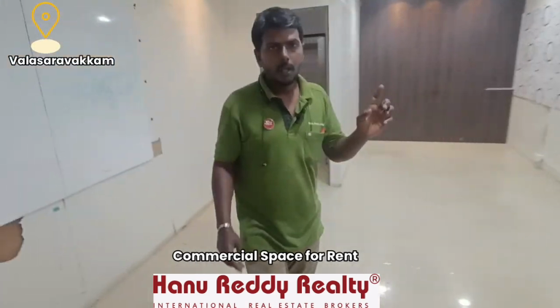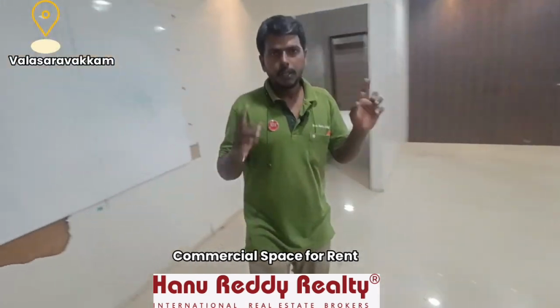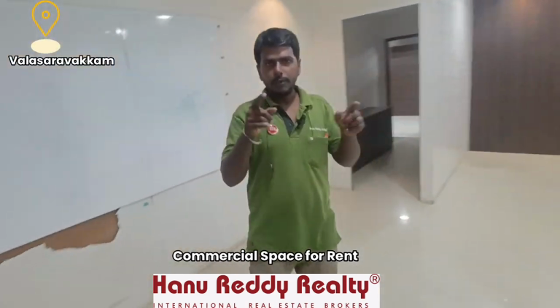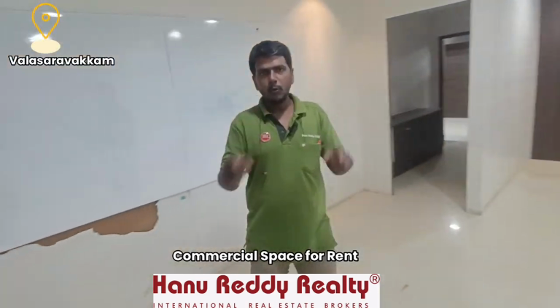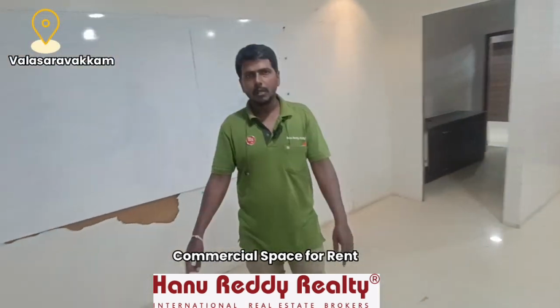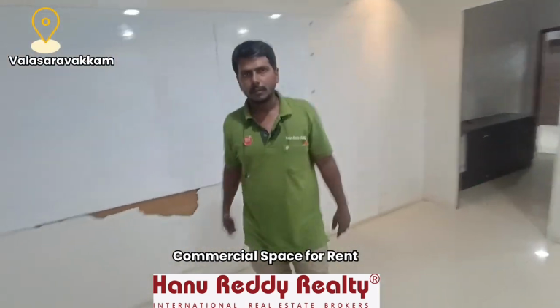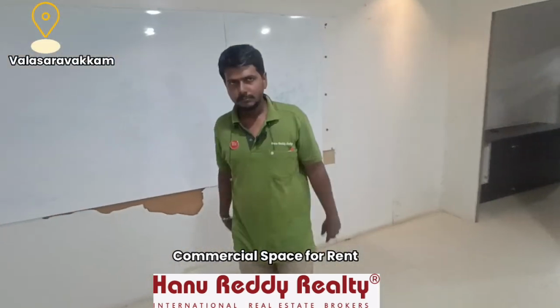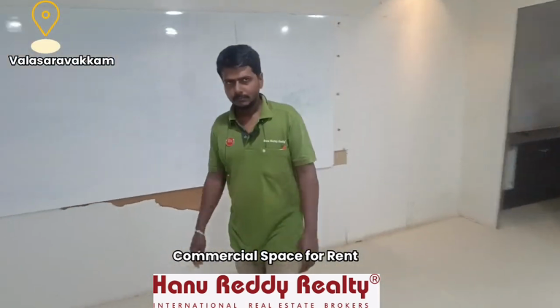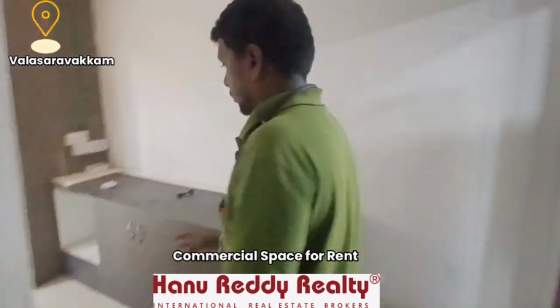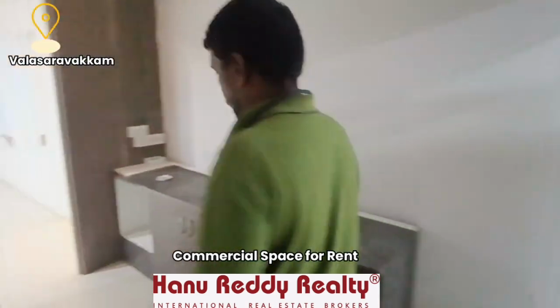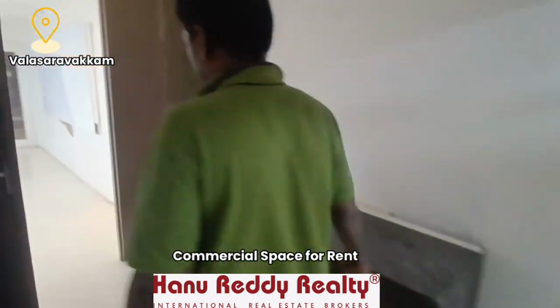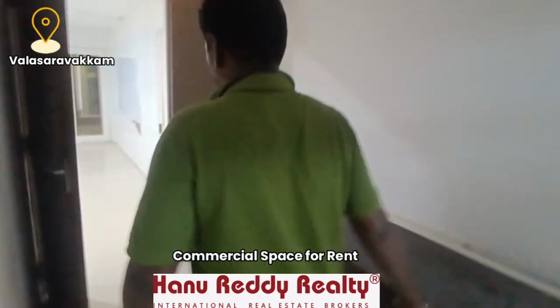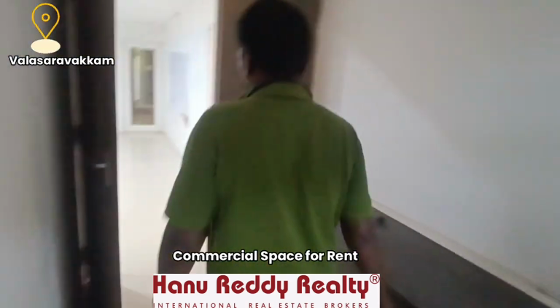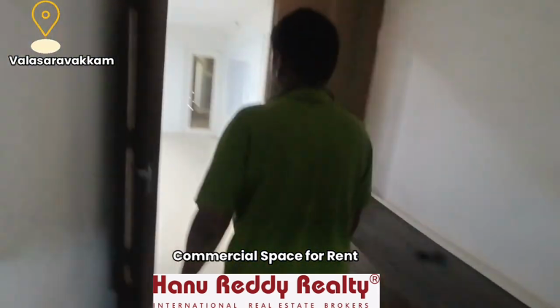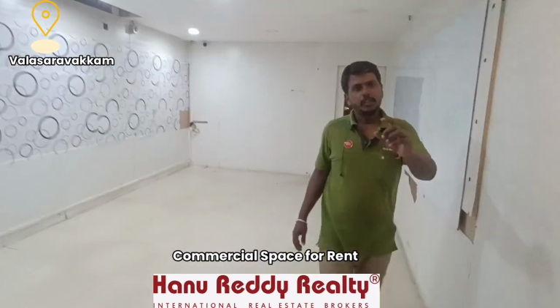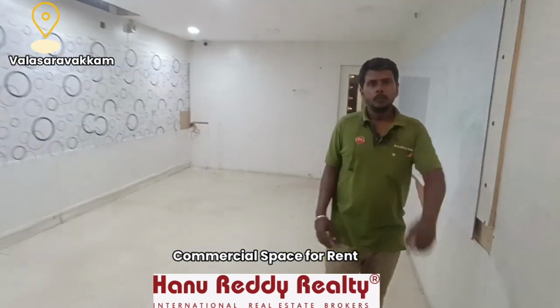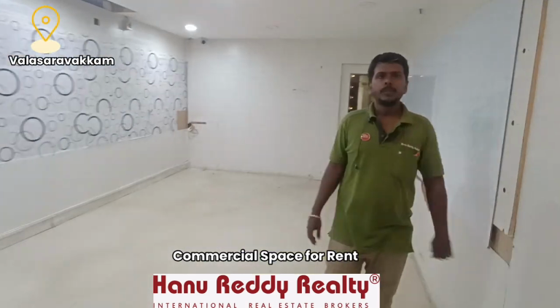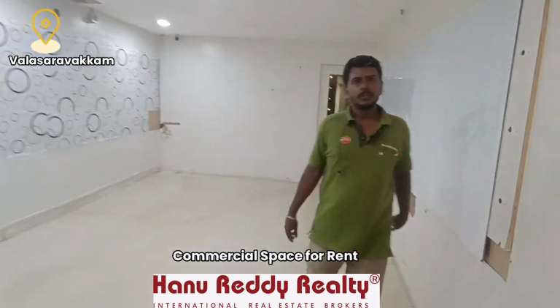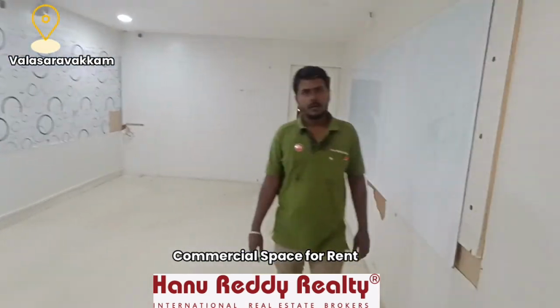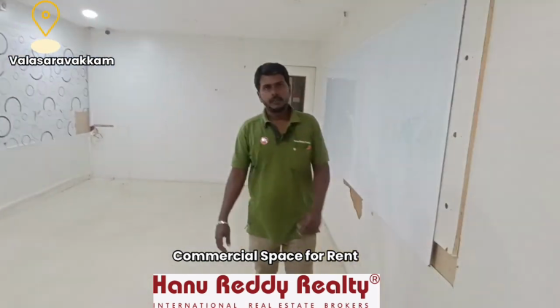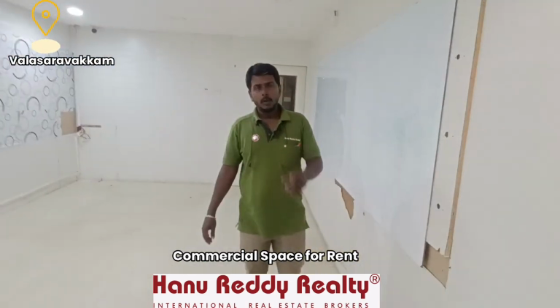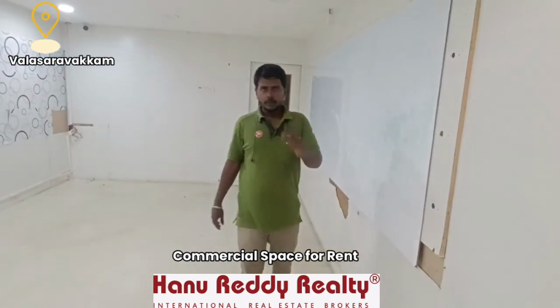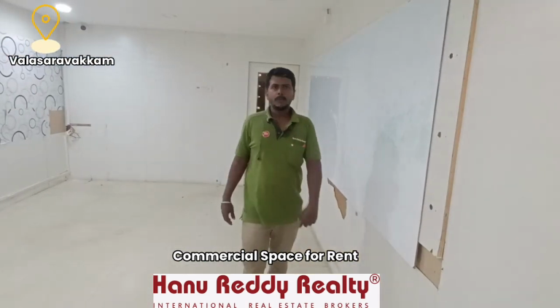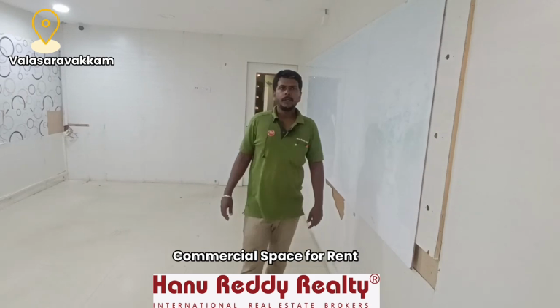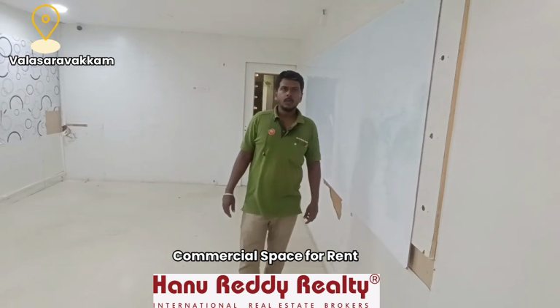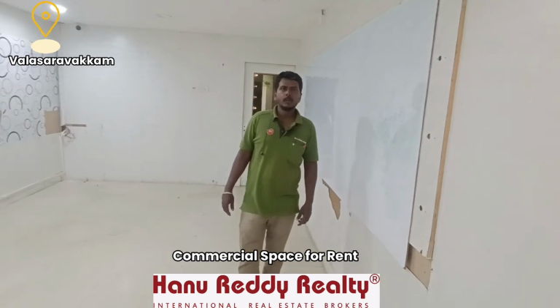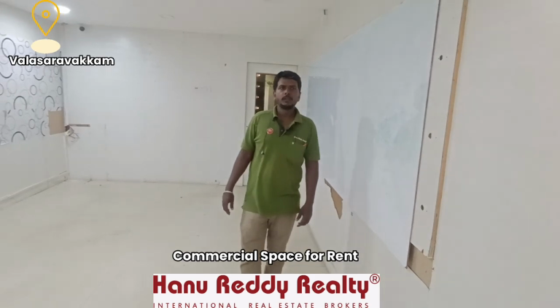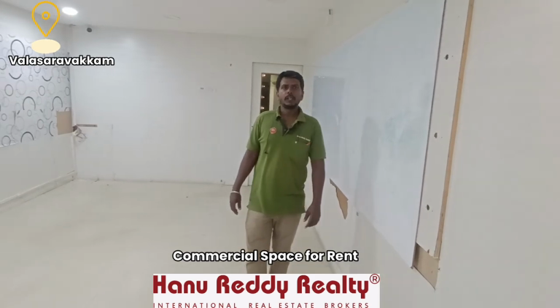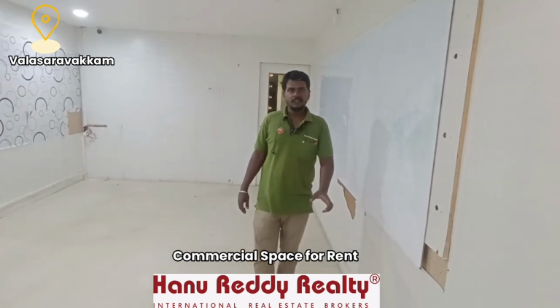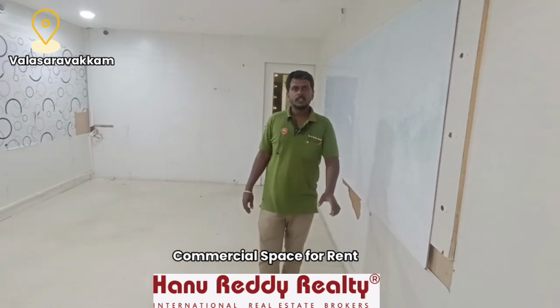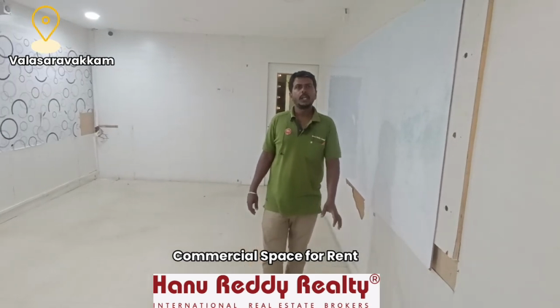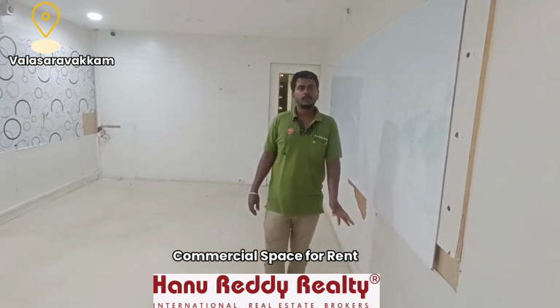This property is available at Rs. 50 per square foot deposit. If you are interested in visiting the site, please contact us.